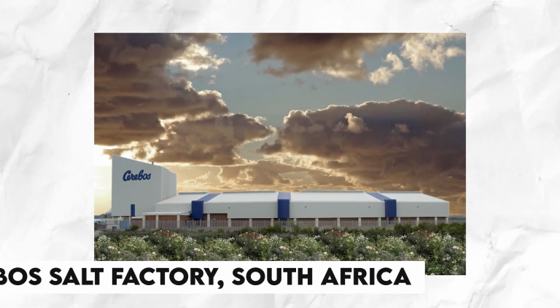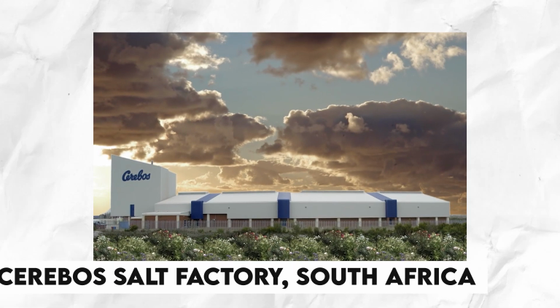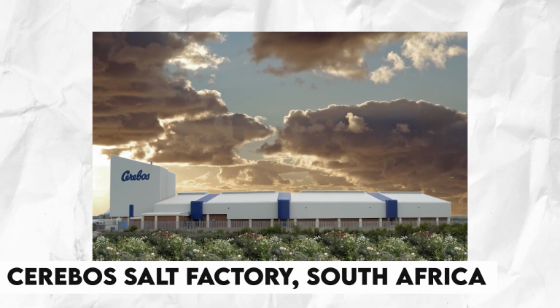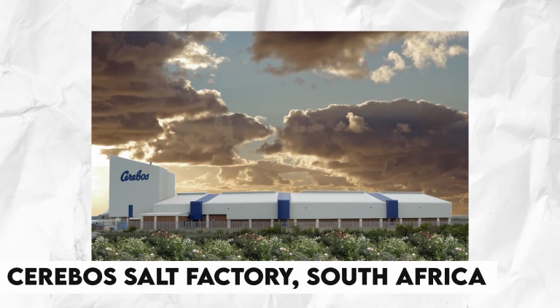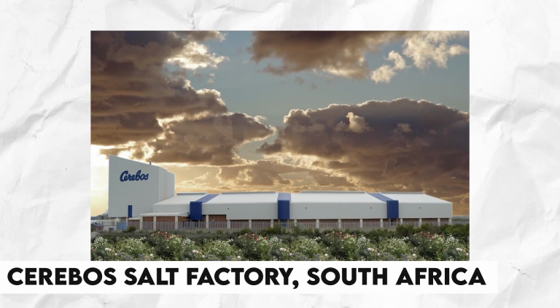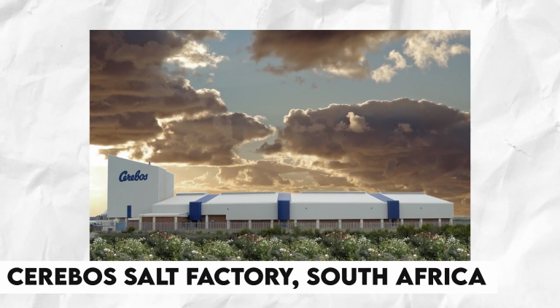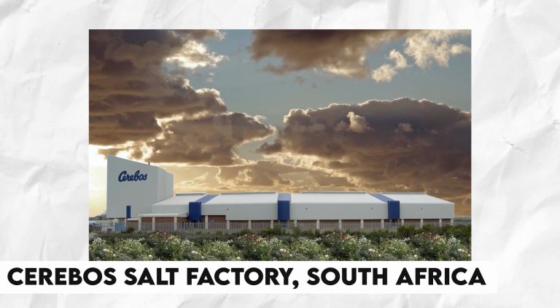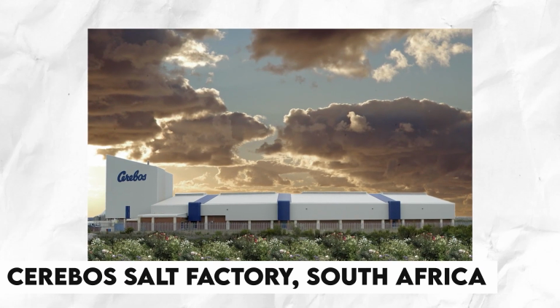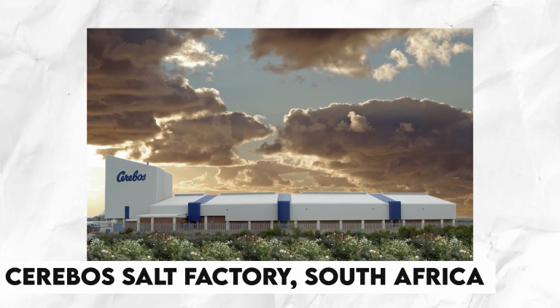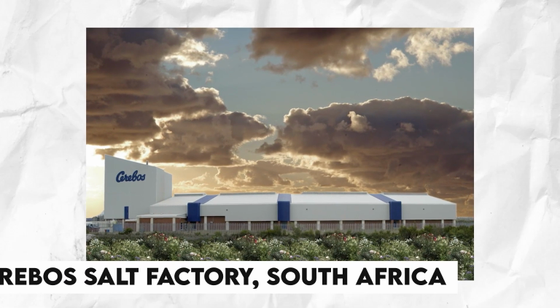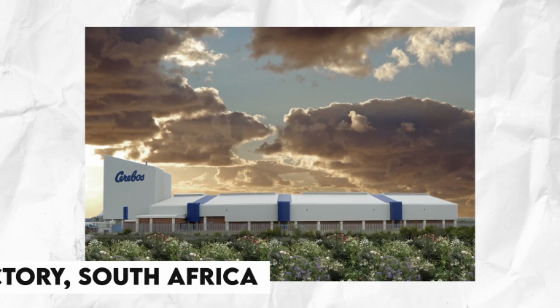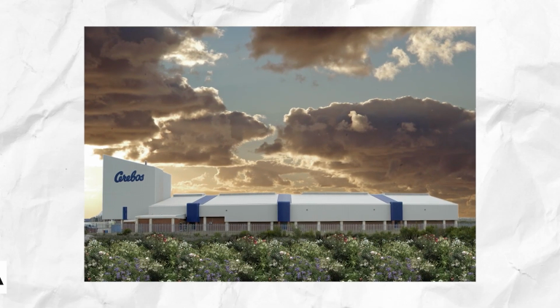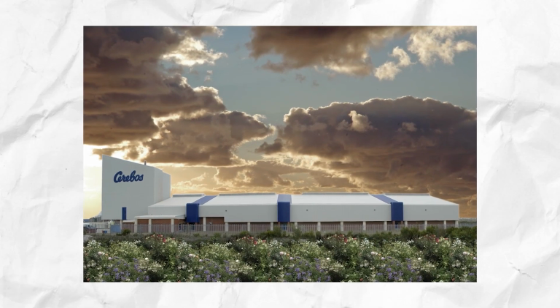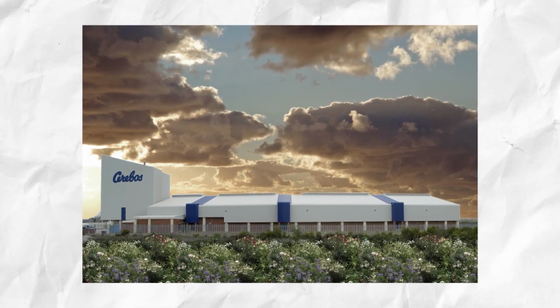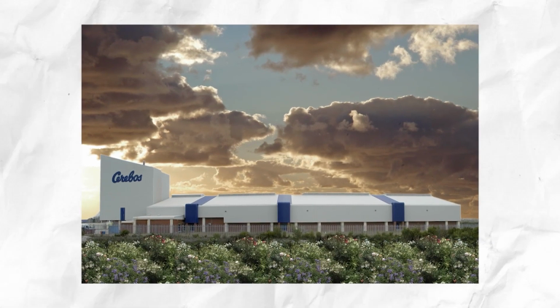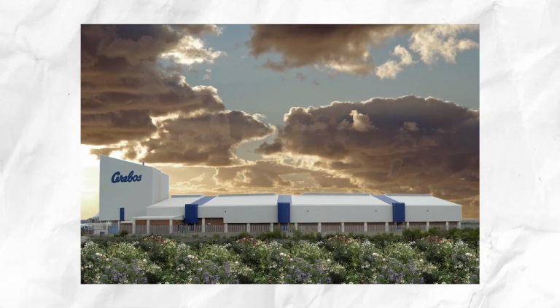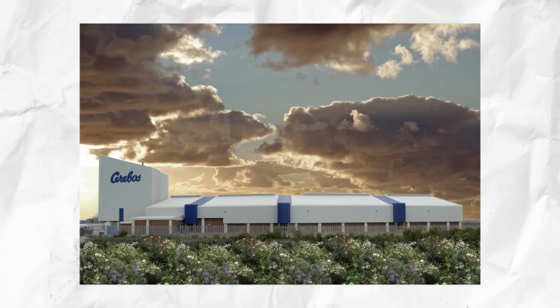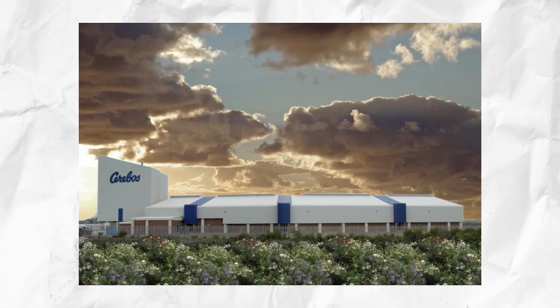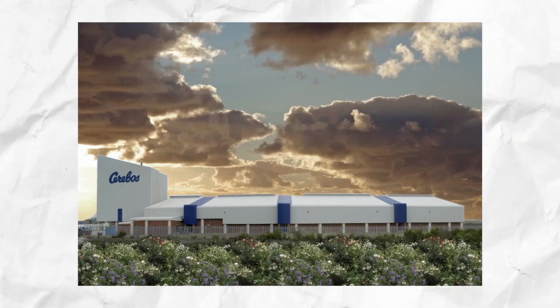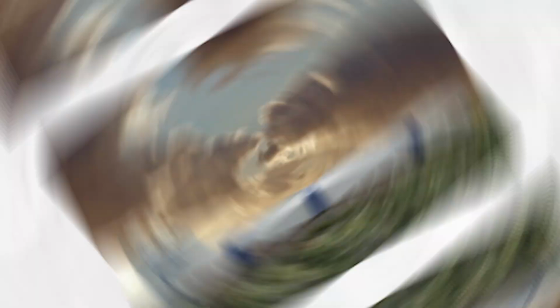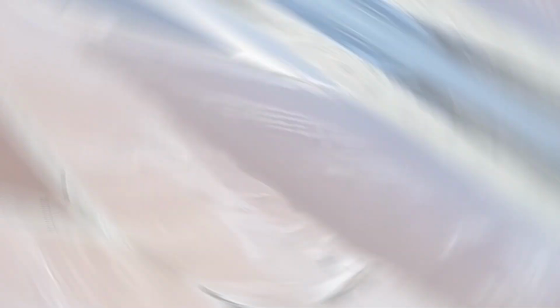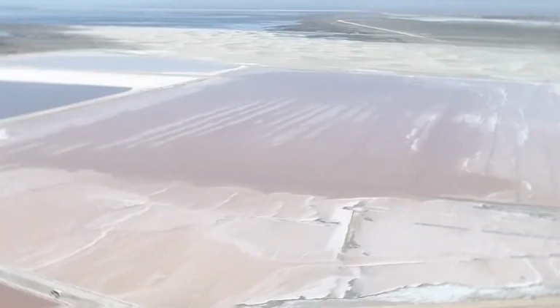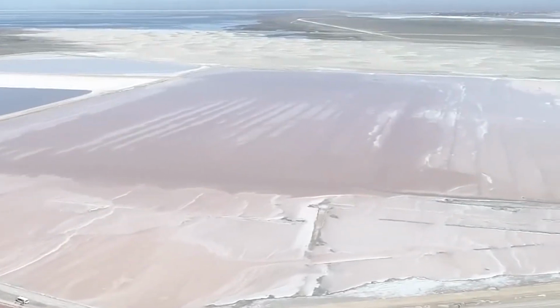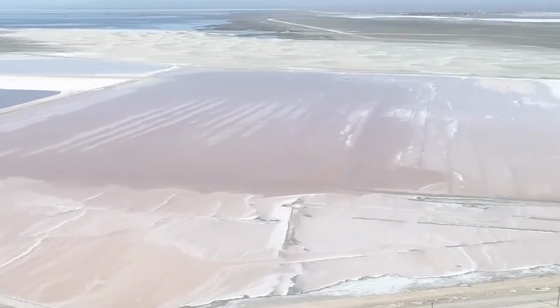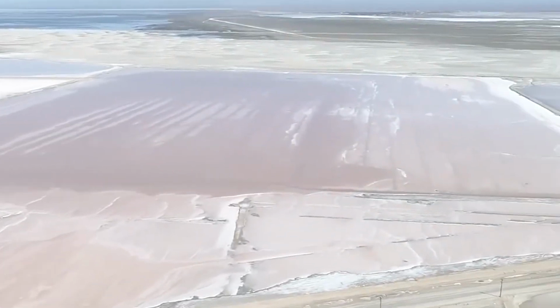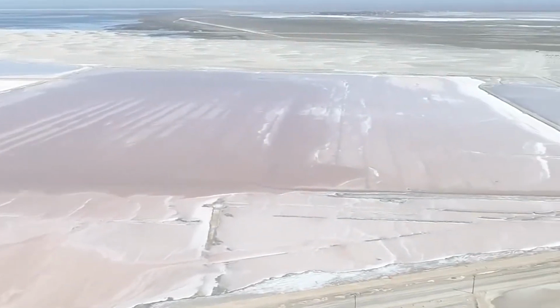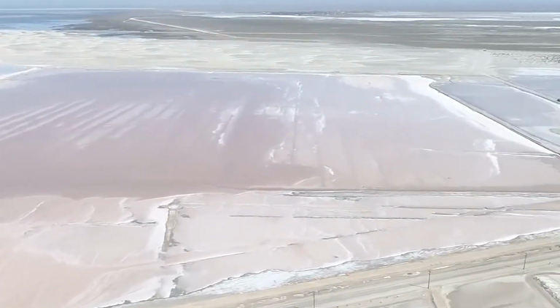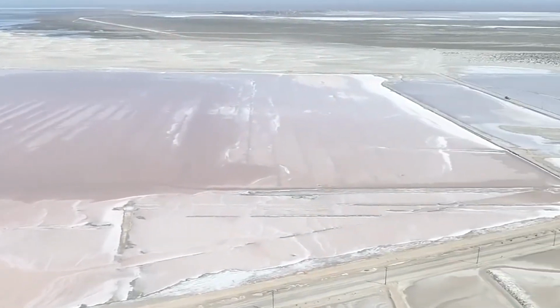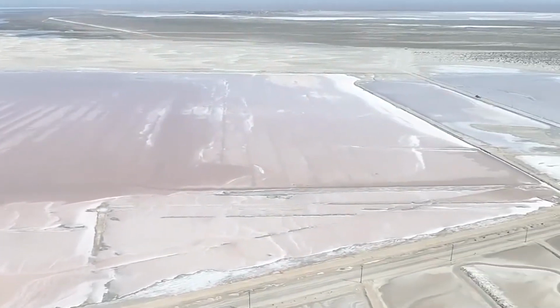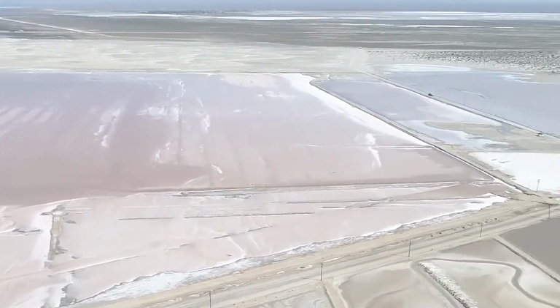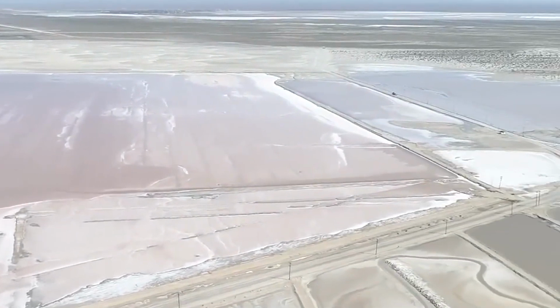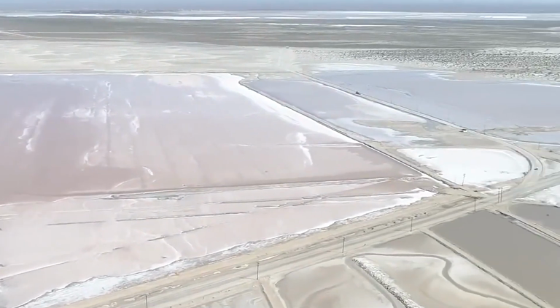In this video, we are taking you to the Serebos Salt Factory in South Africa. We will tell you about the contemporary methods of production of salt.